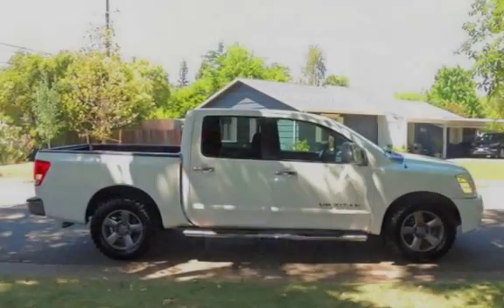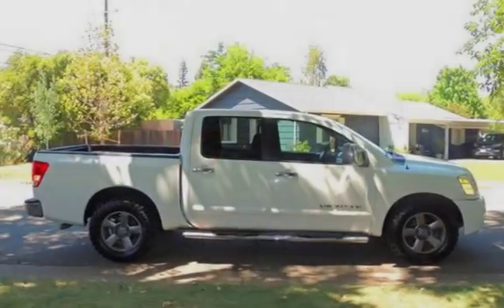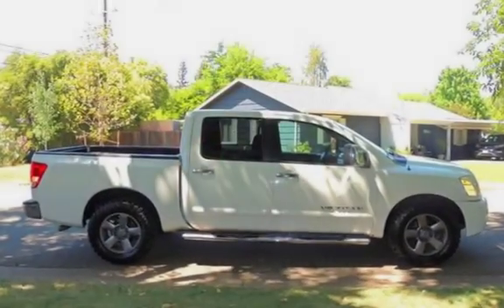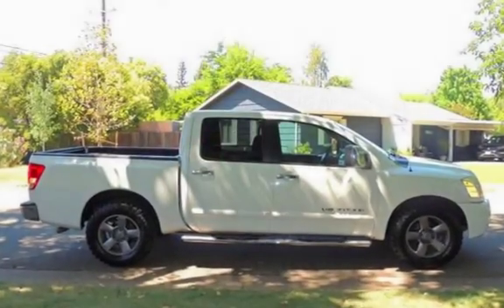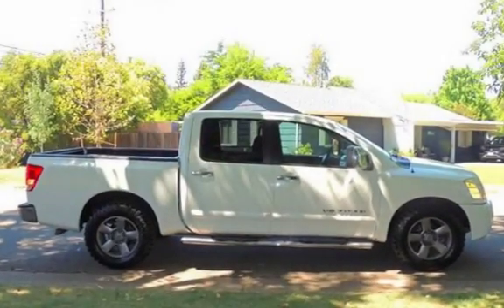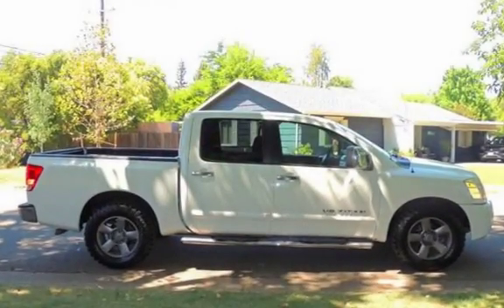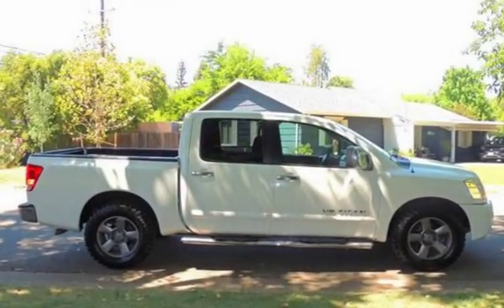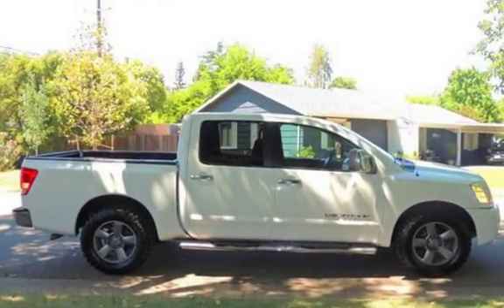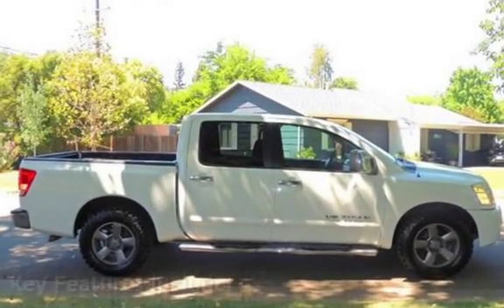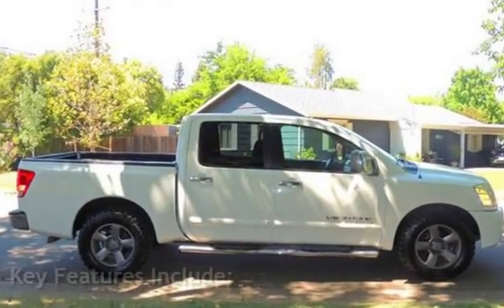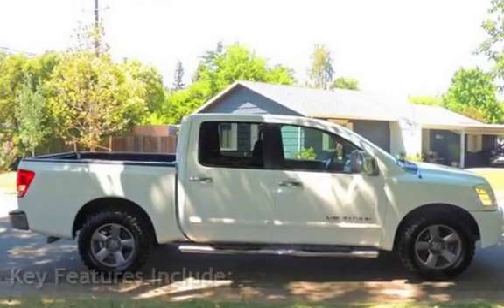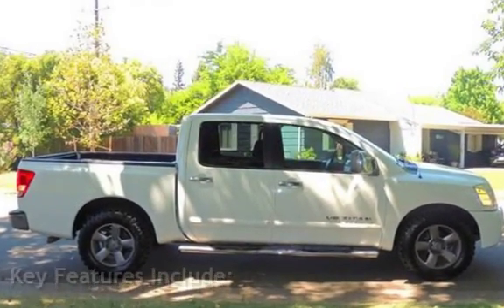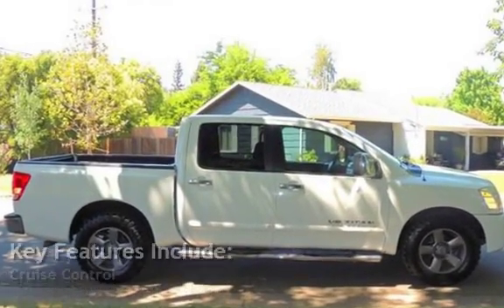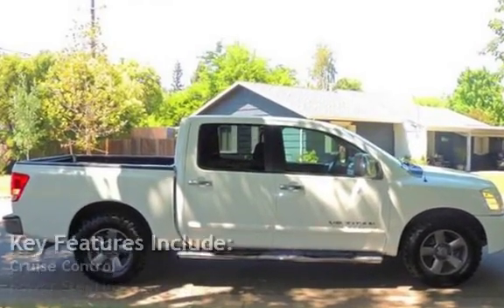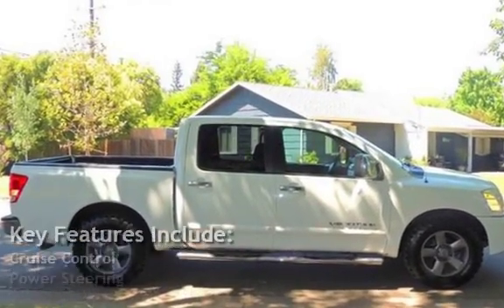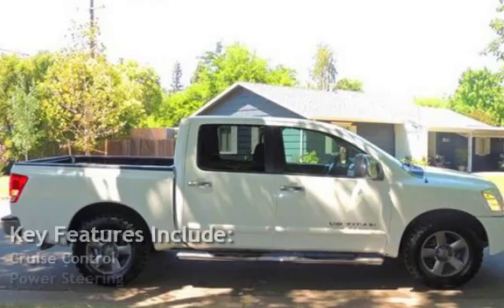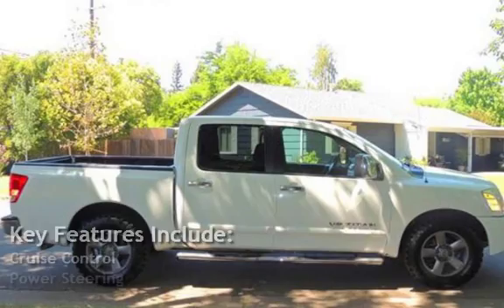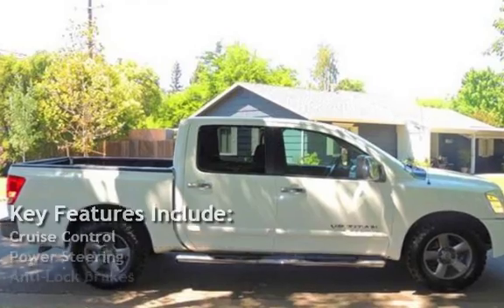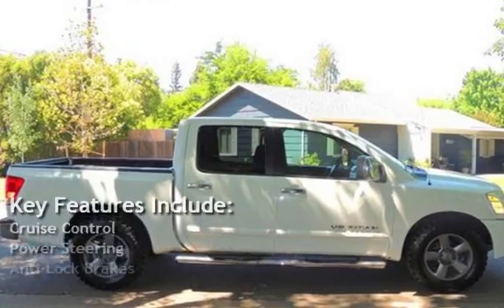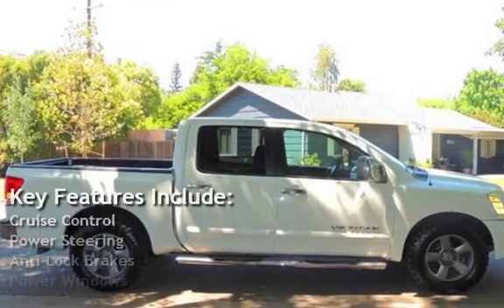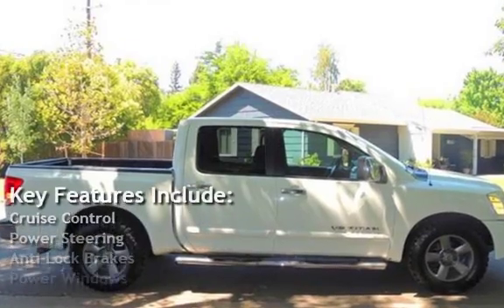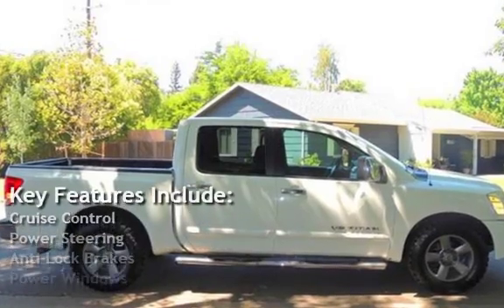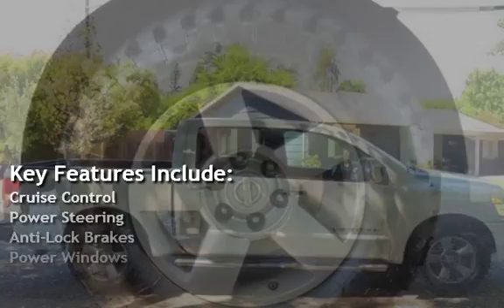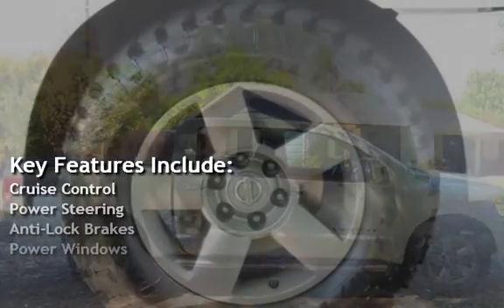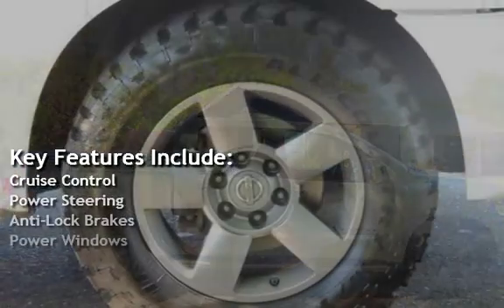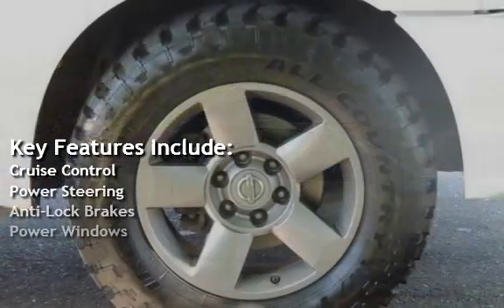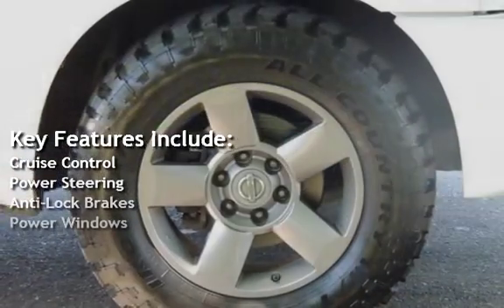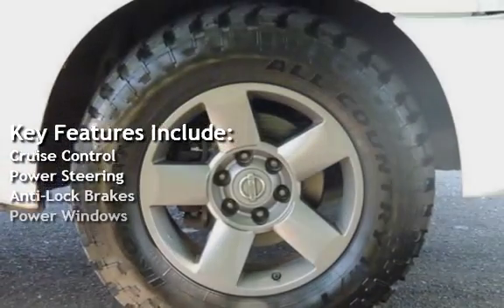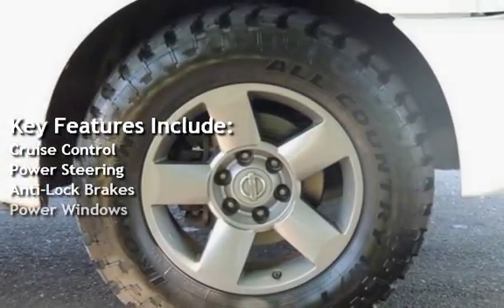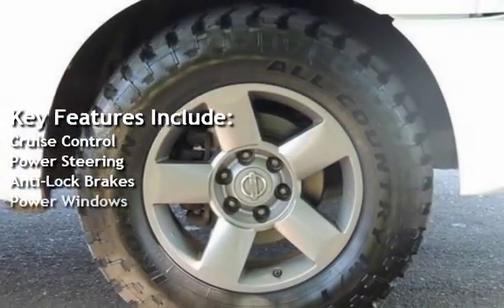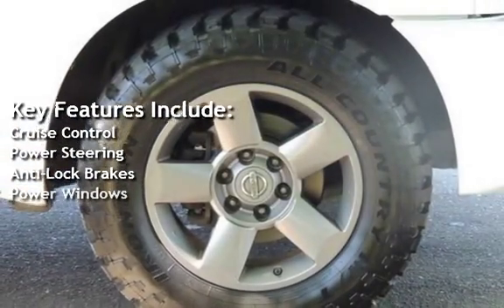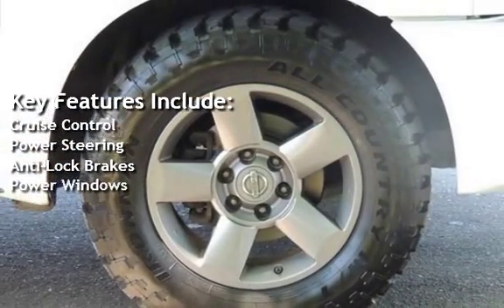Key features include cruise control, power steering, anti-lock brakes, and power windows.